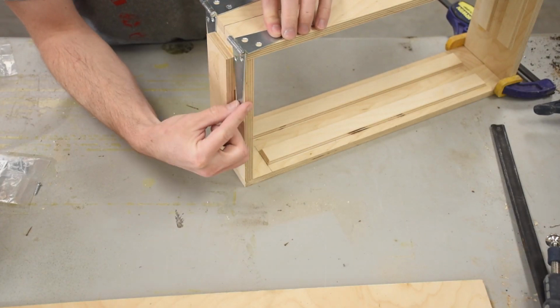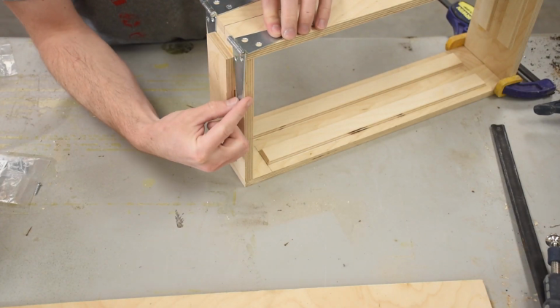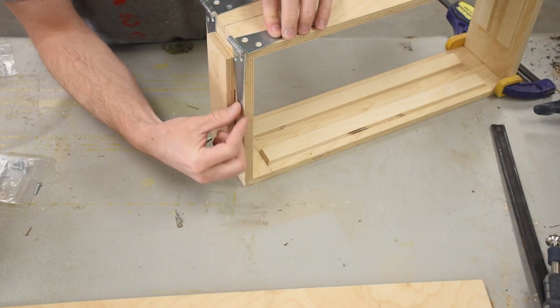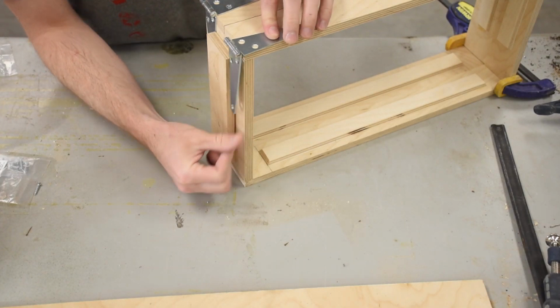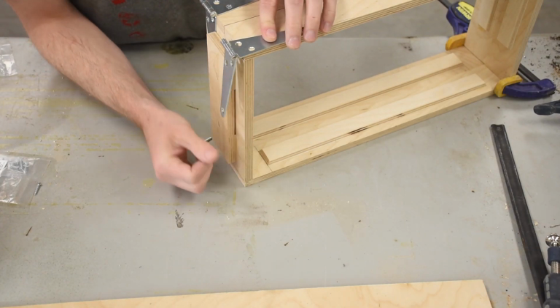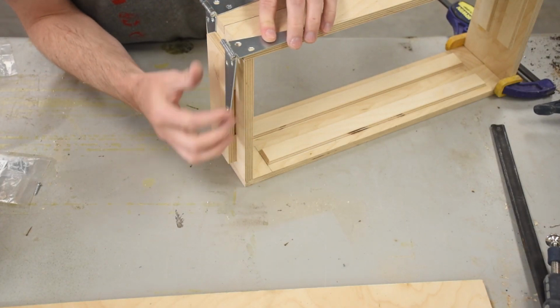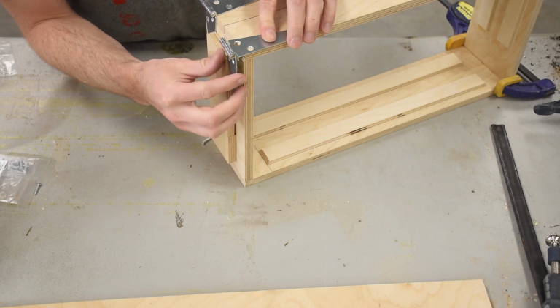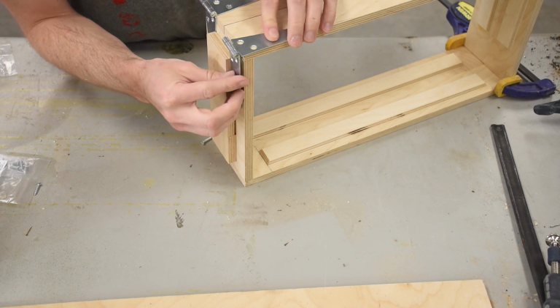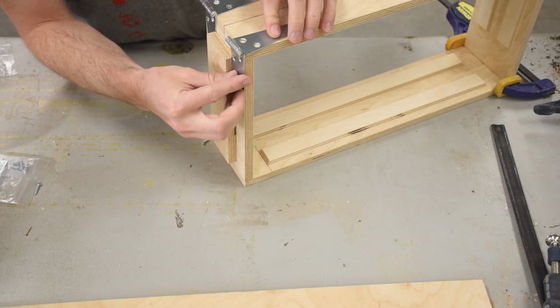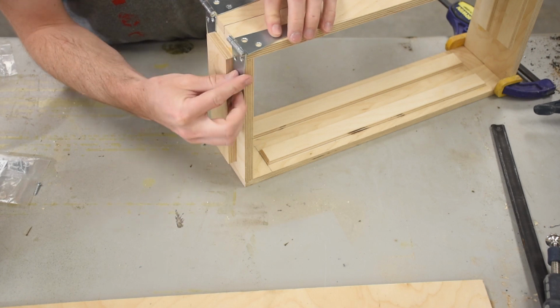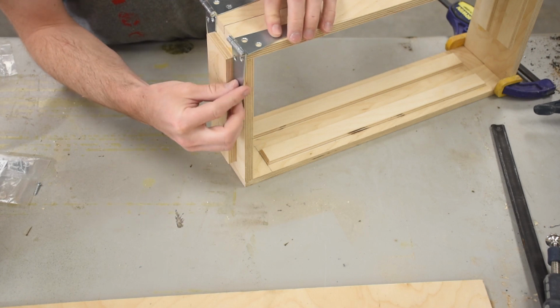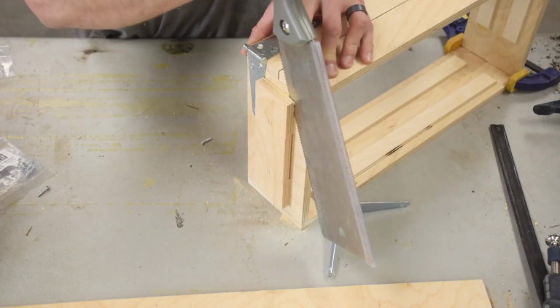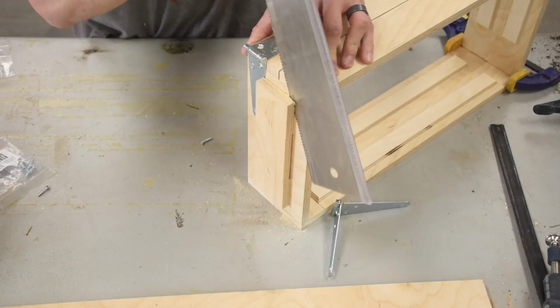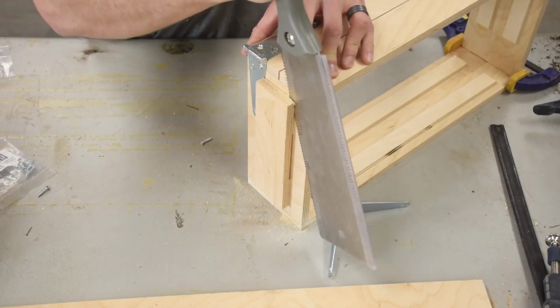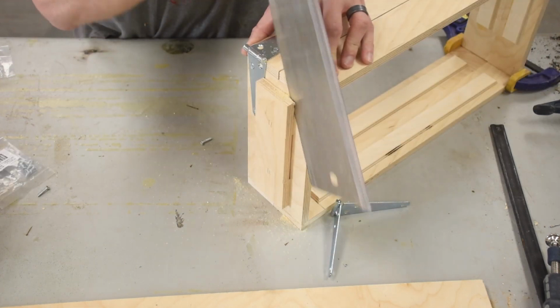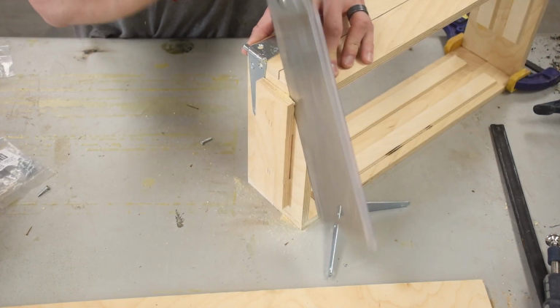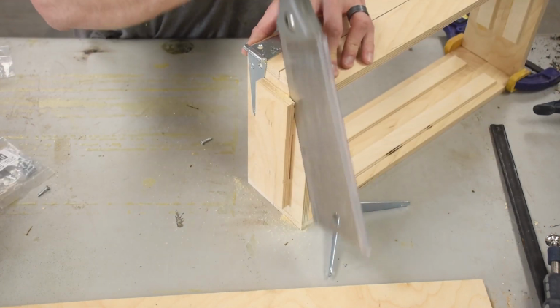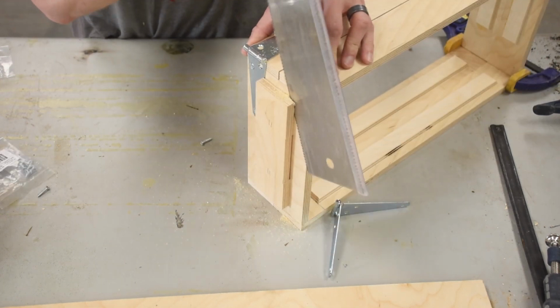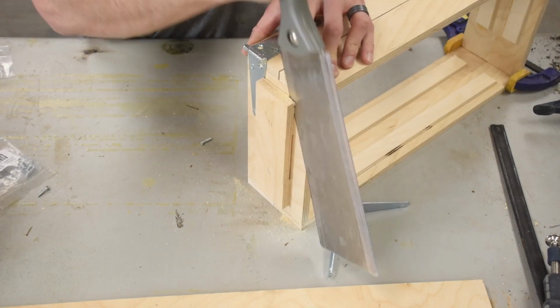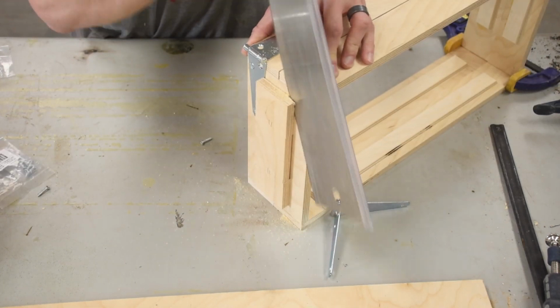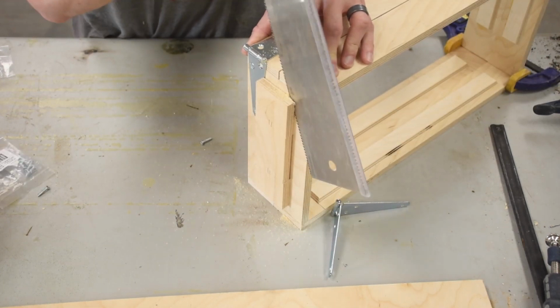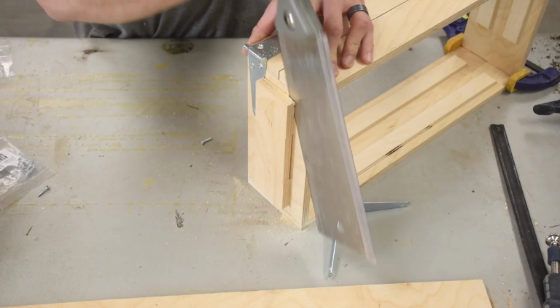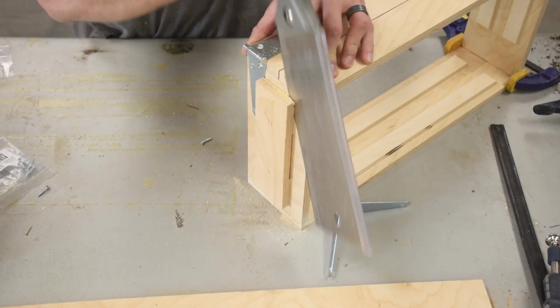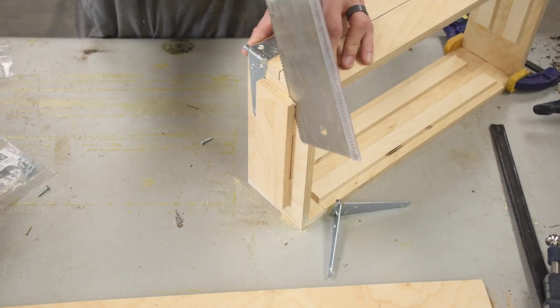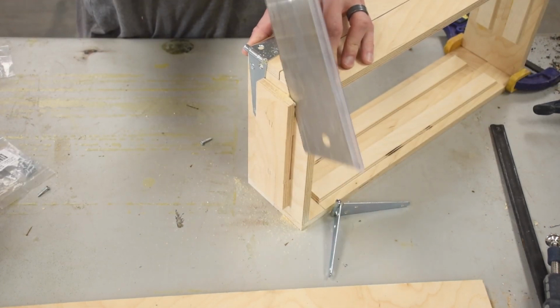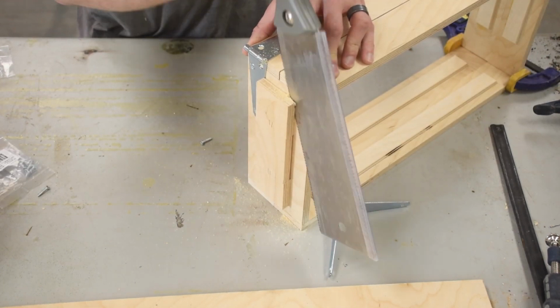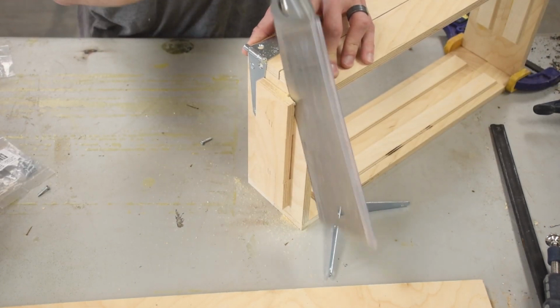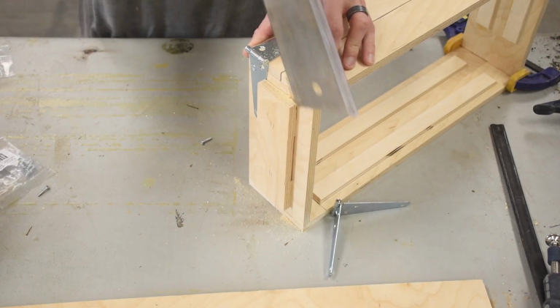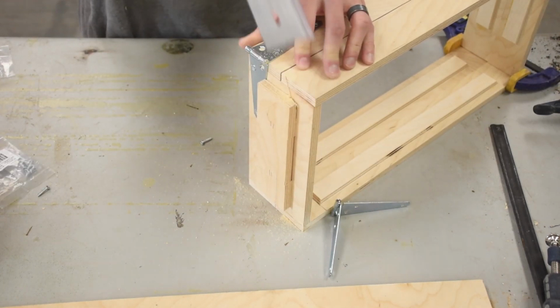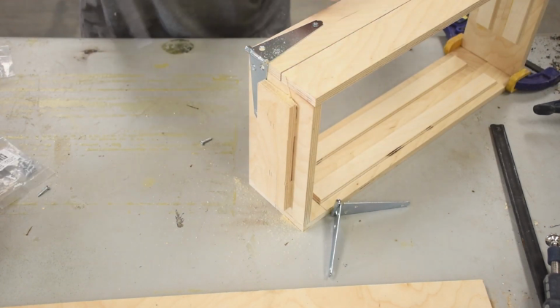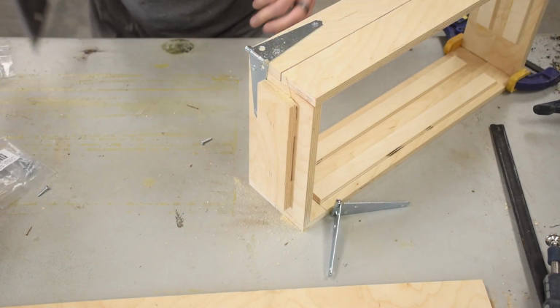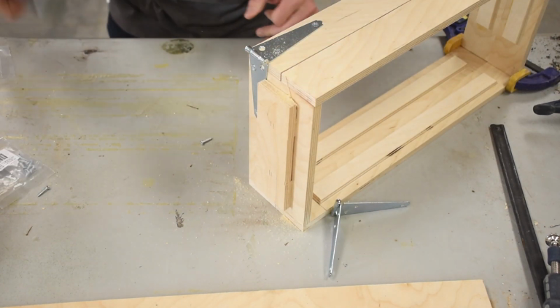The key interferes with this one sitting flush, so I'll simply cut a slot in the edge of the key.